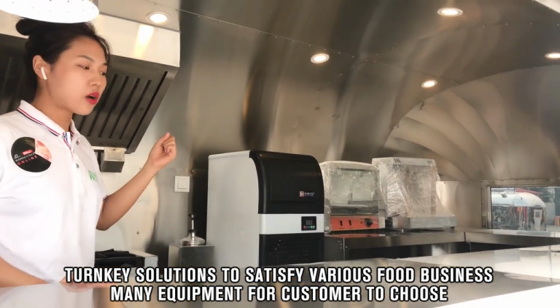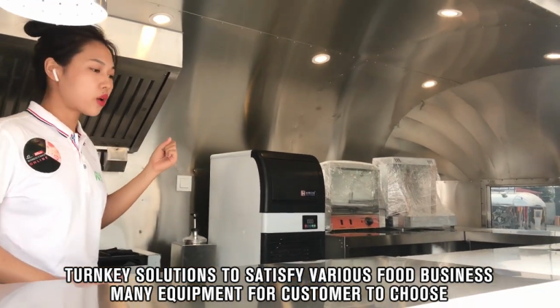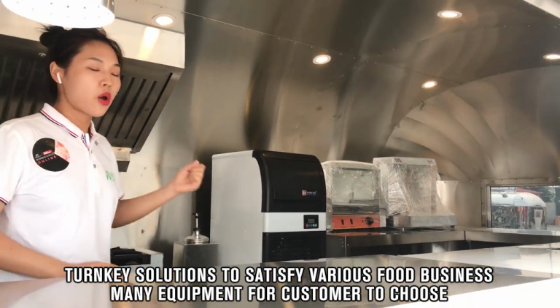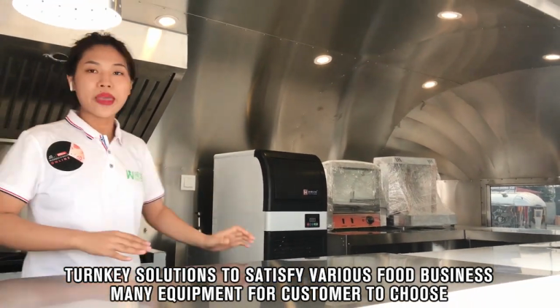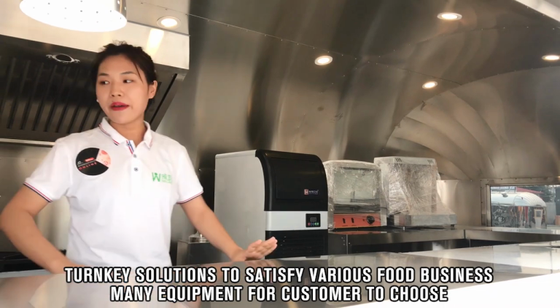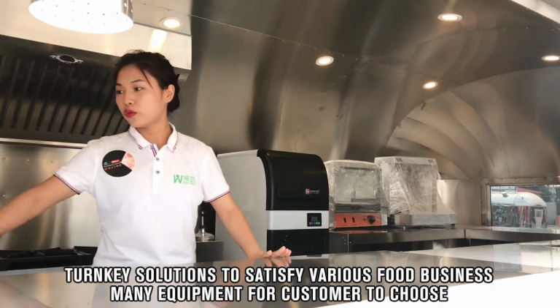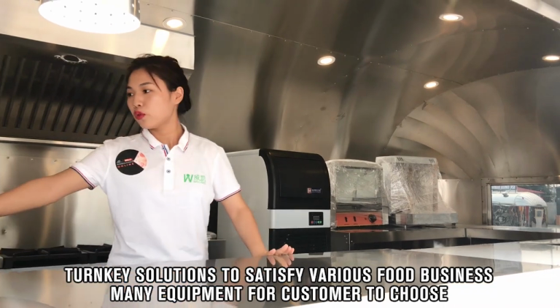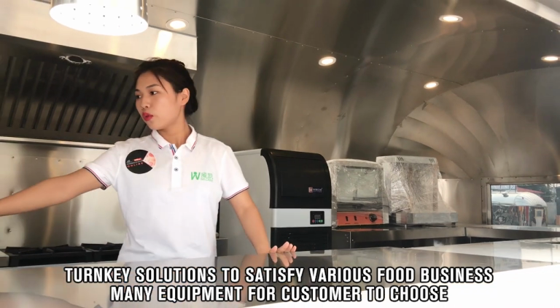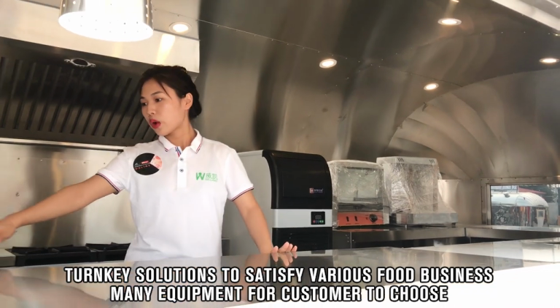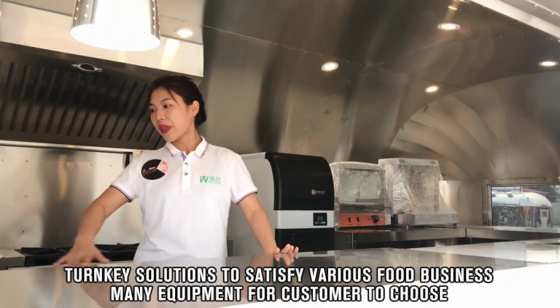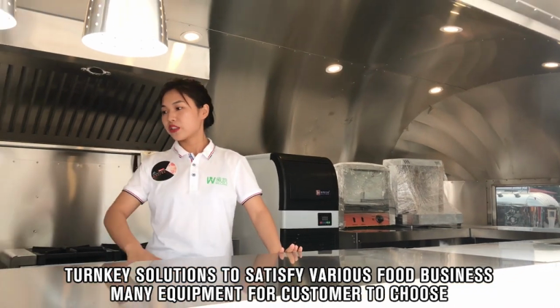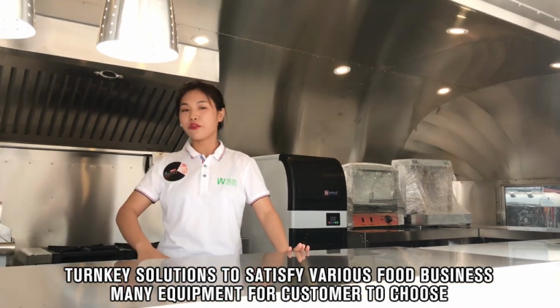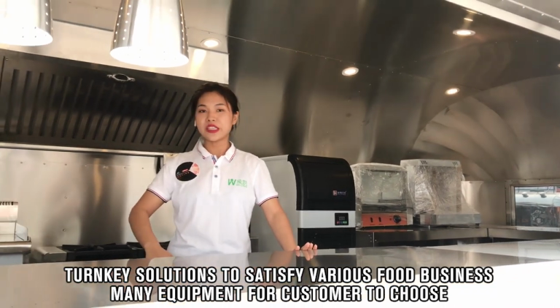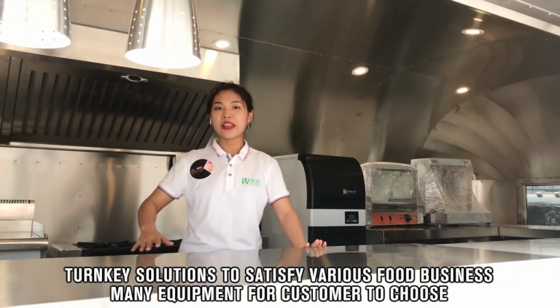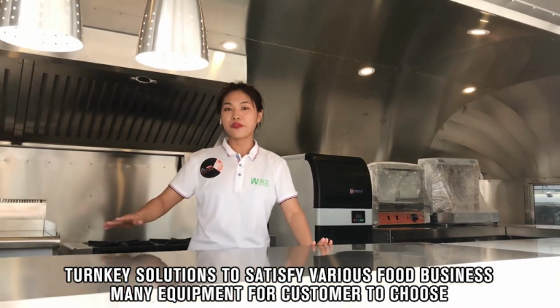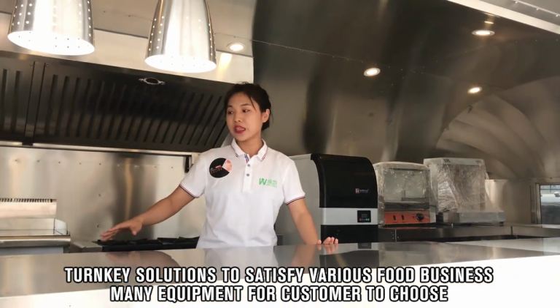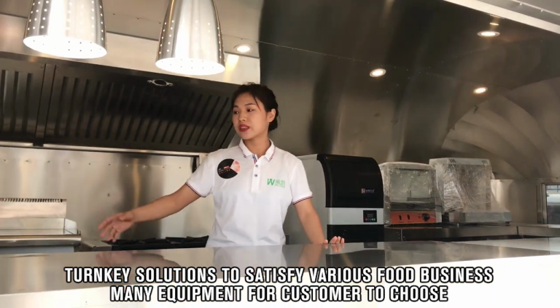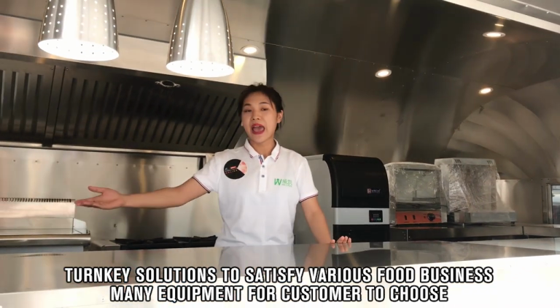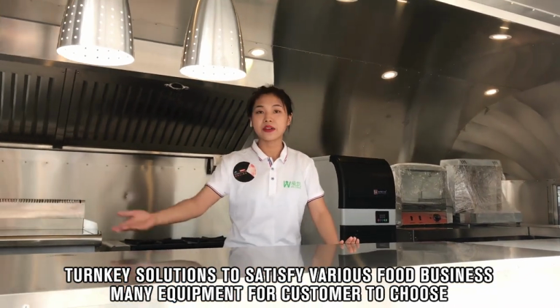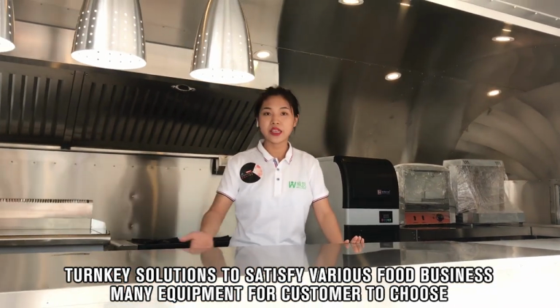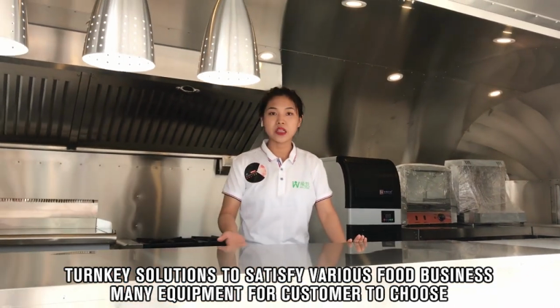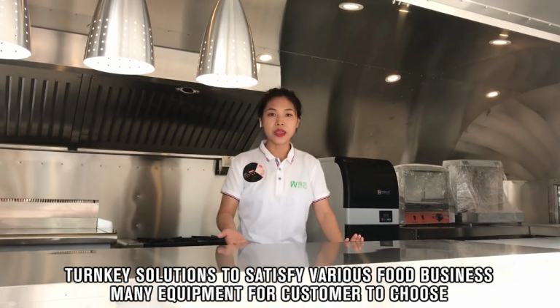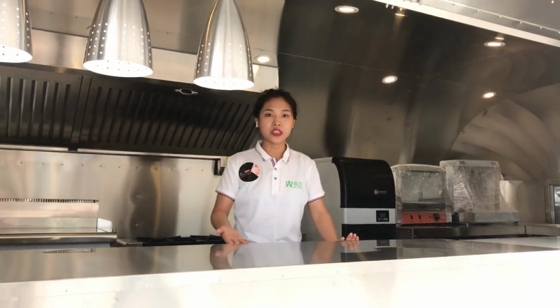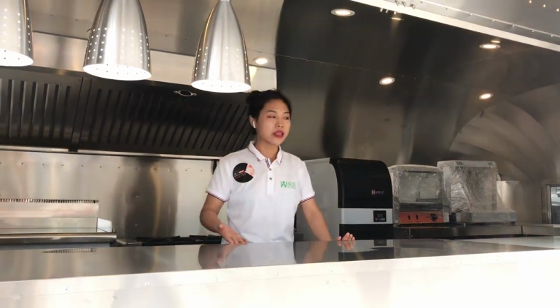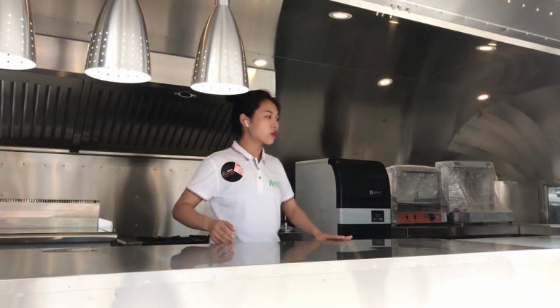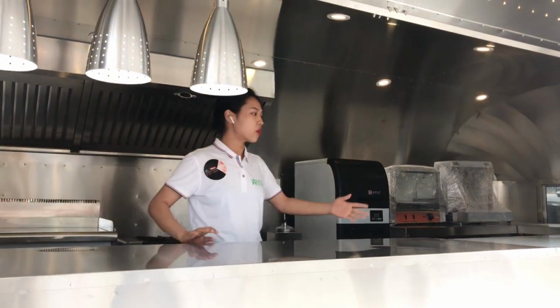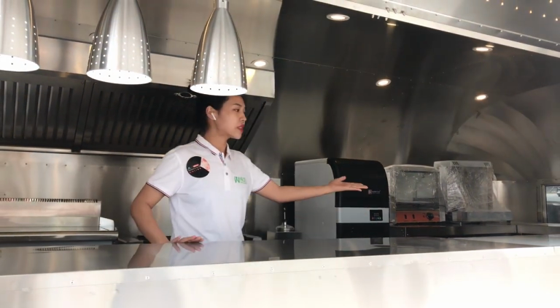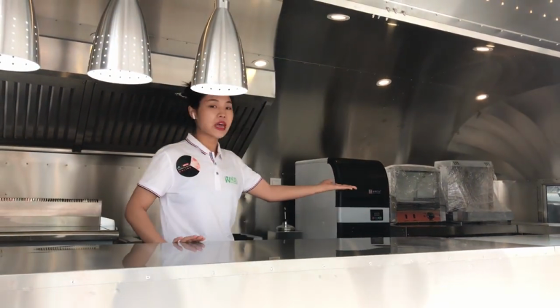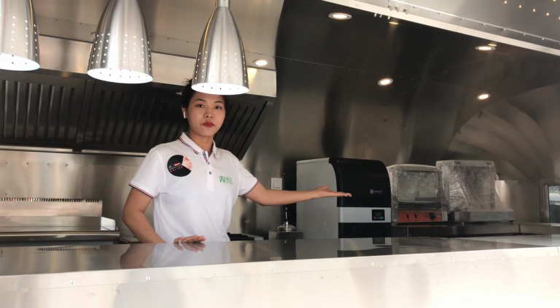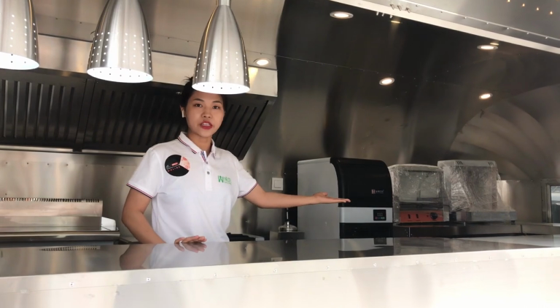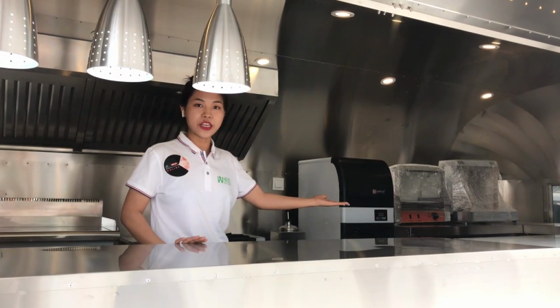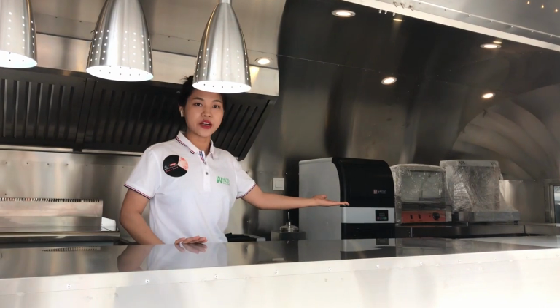We also have two workbenches, a fridge and freezer underneath the bench, and also a salad bar area here.